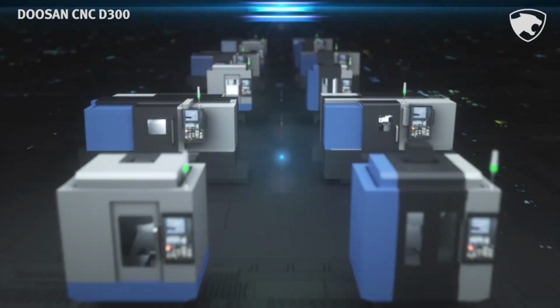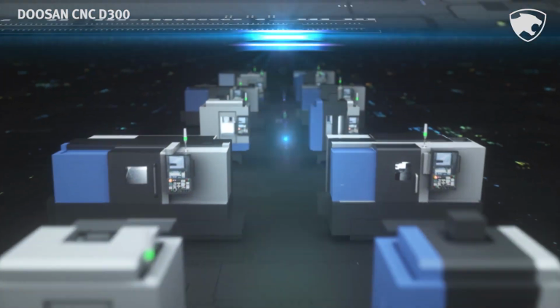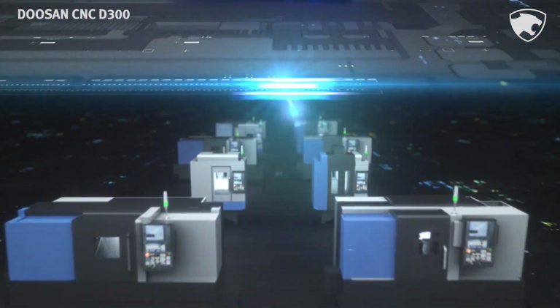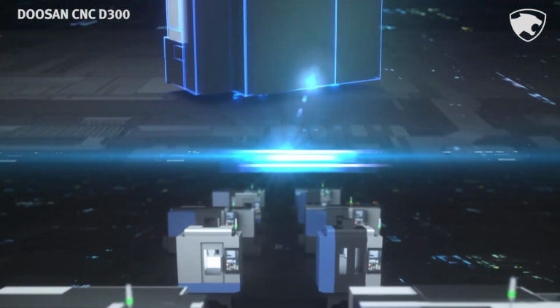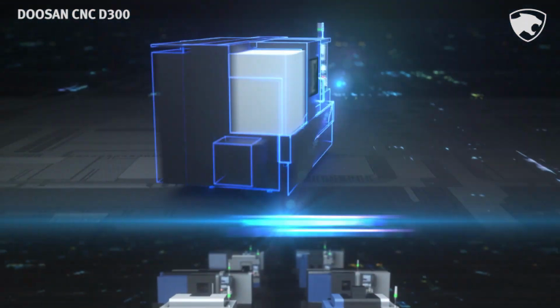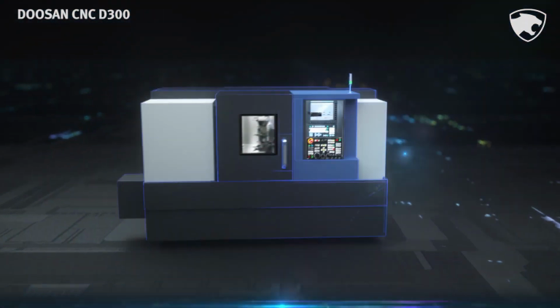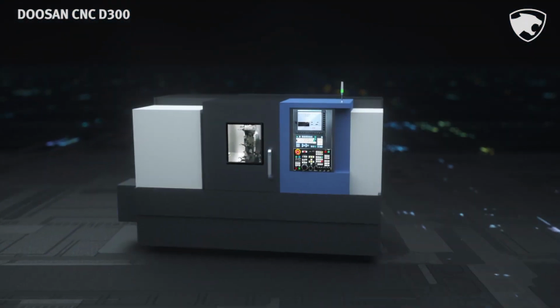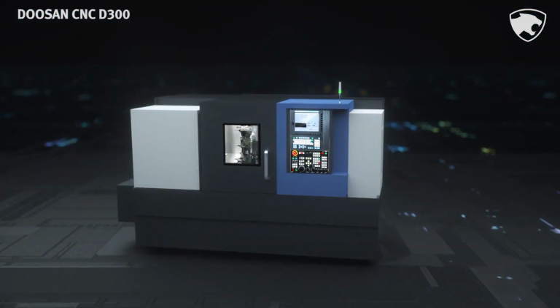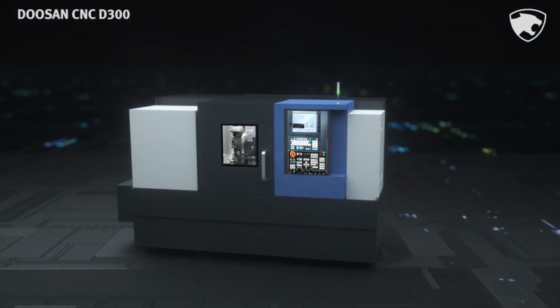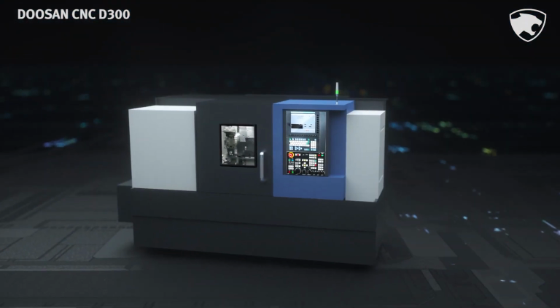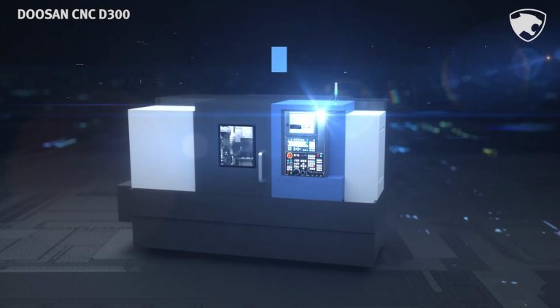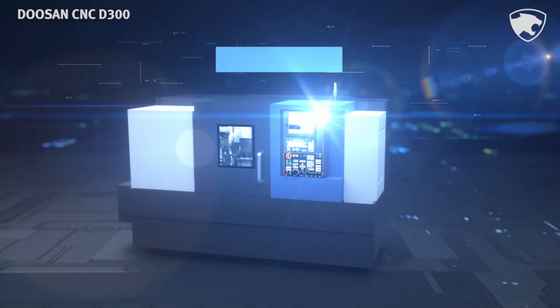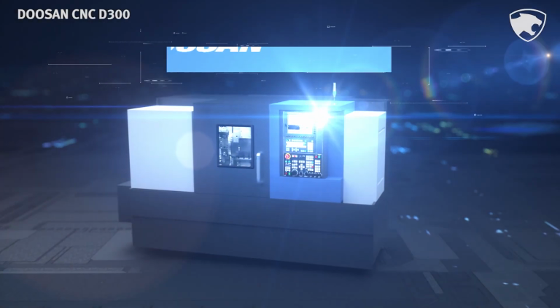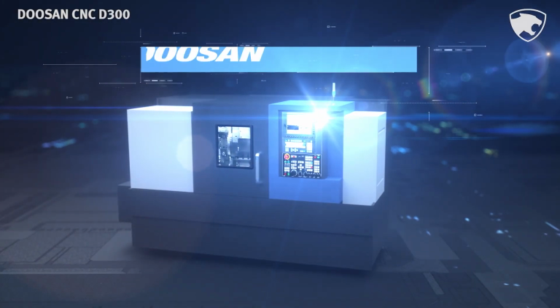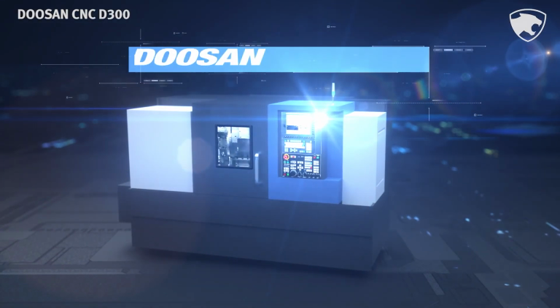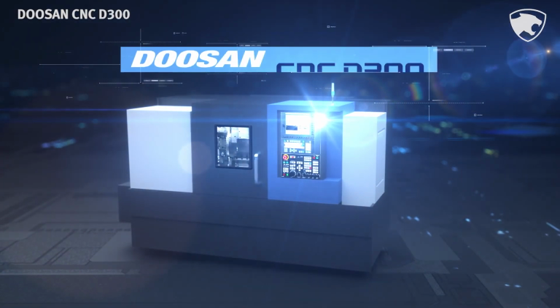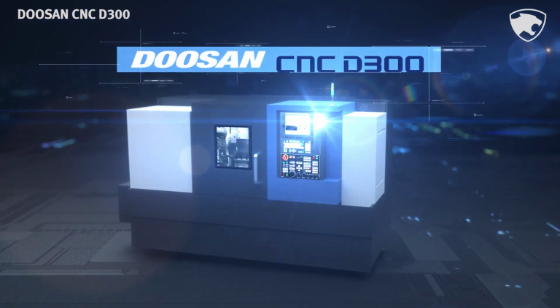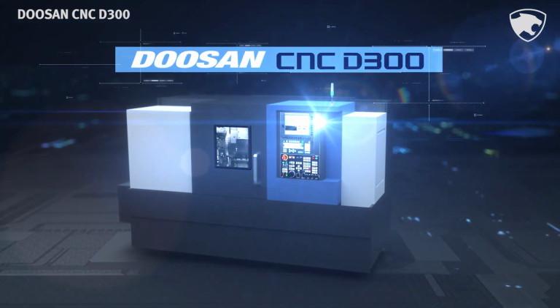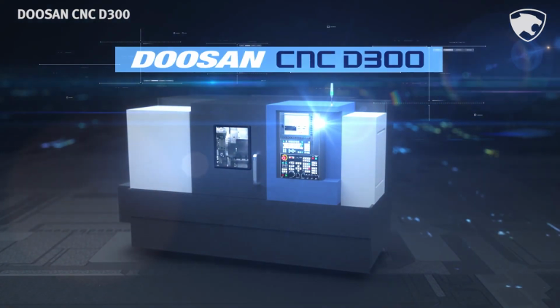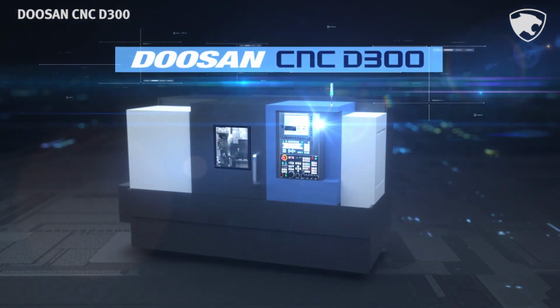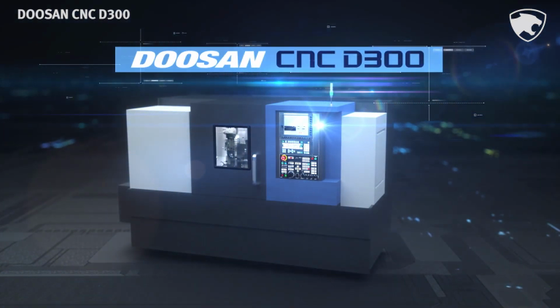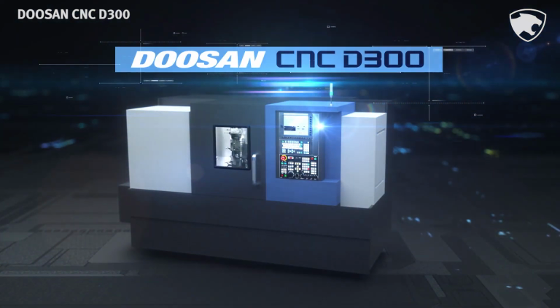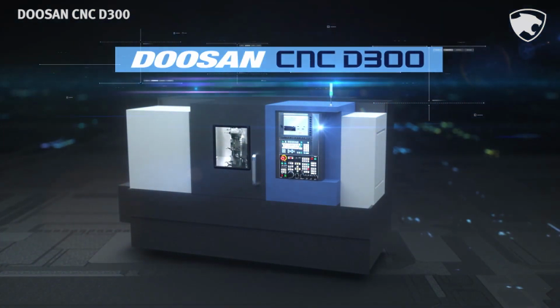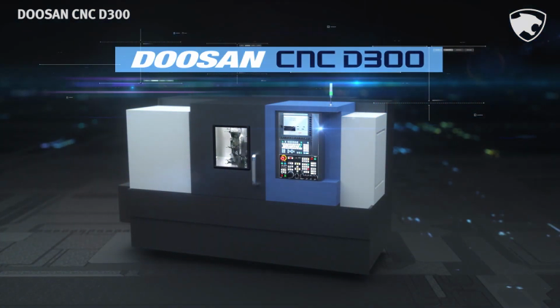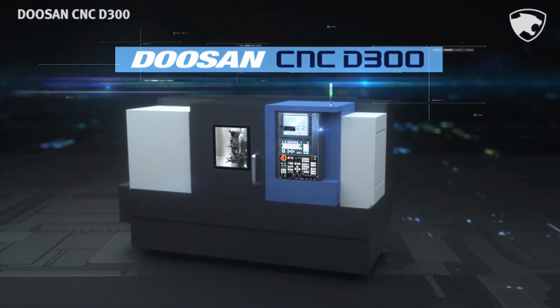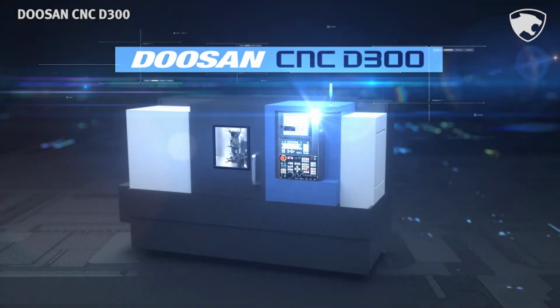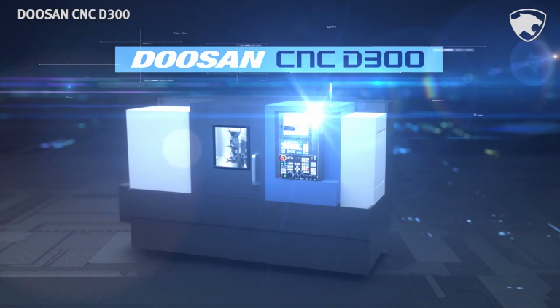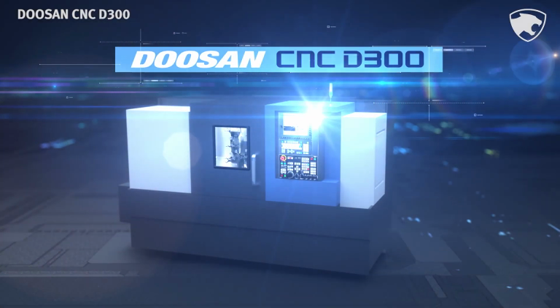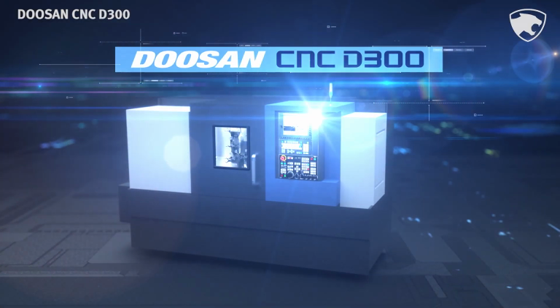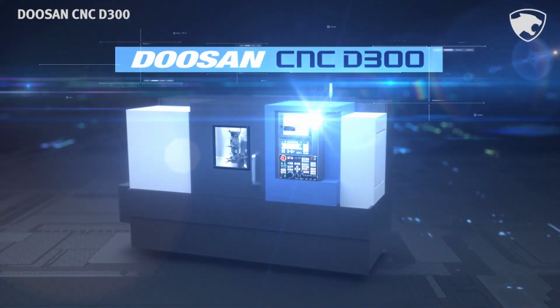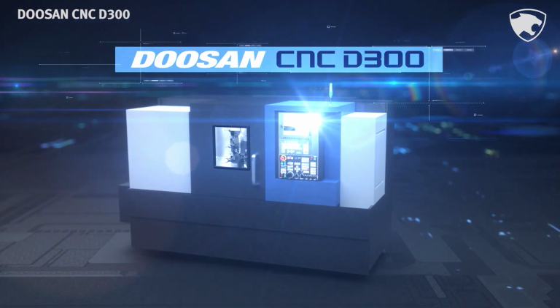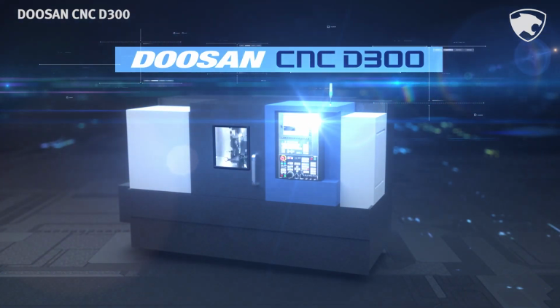Control system optimized for Doosan machine tools. The very essence of the Doosan CNC D300.